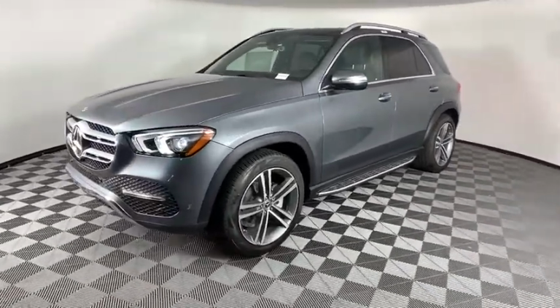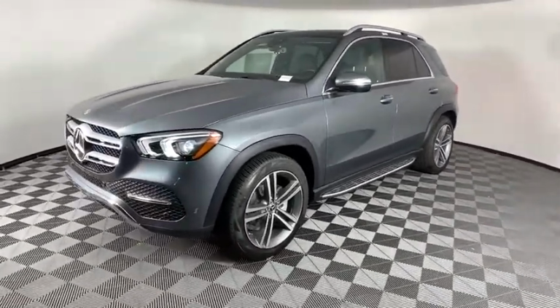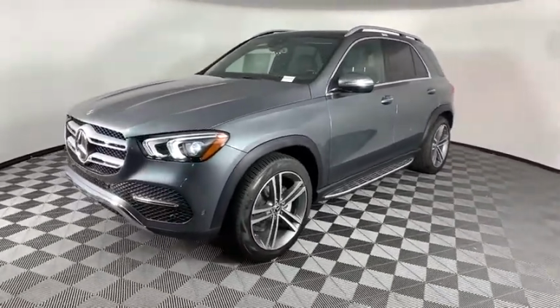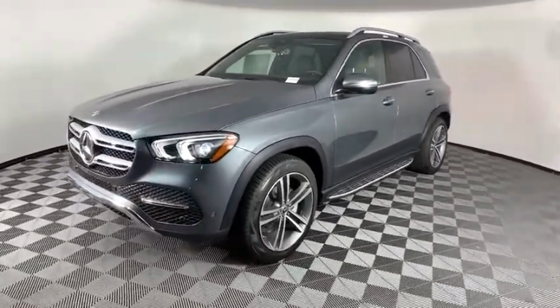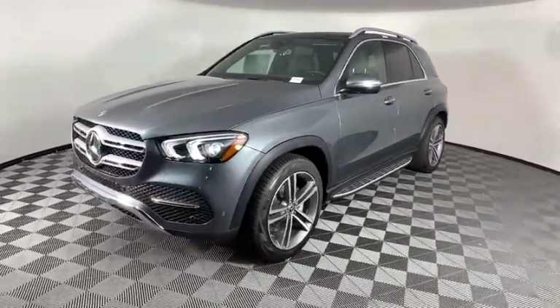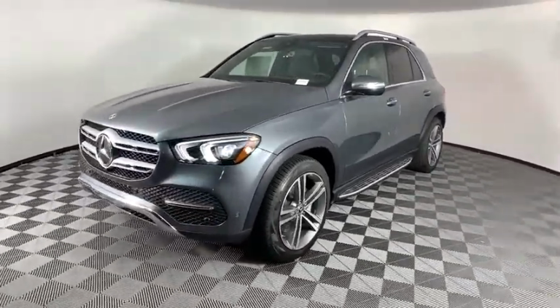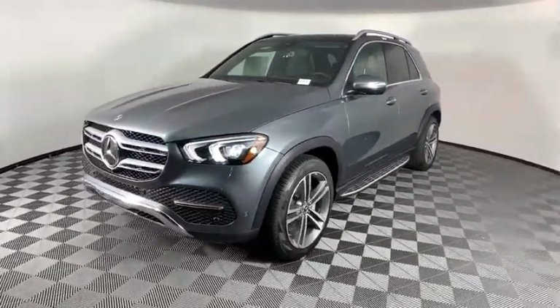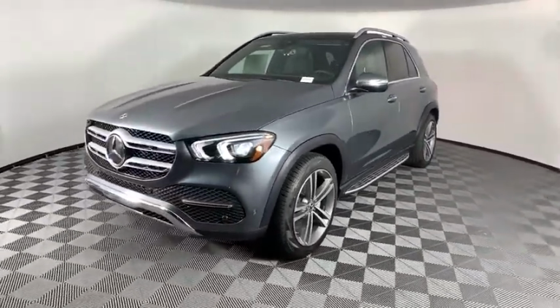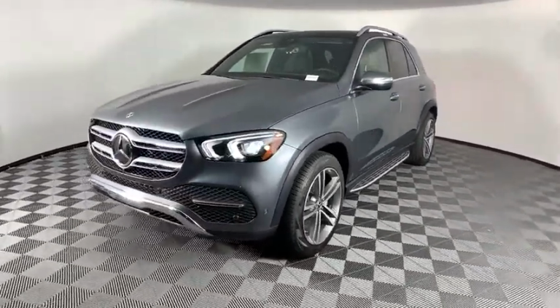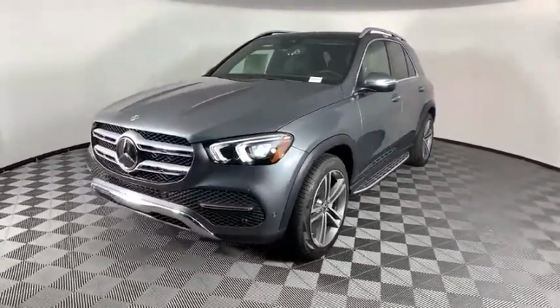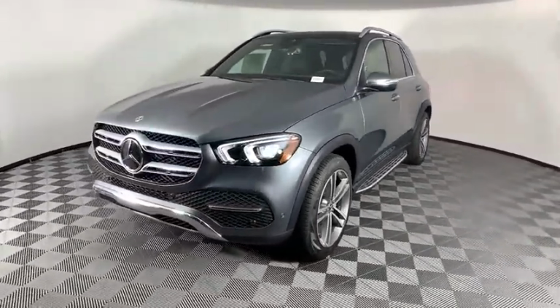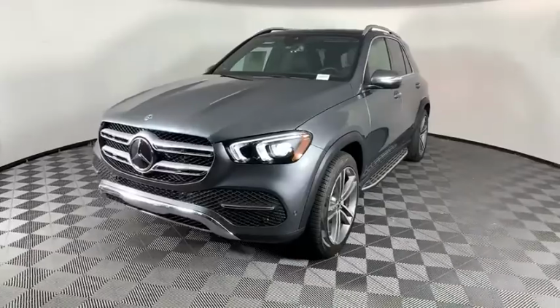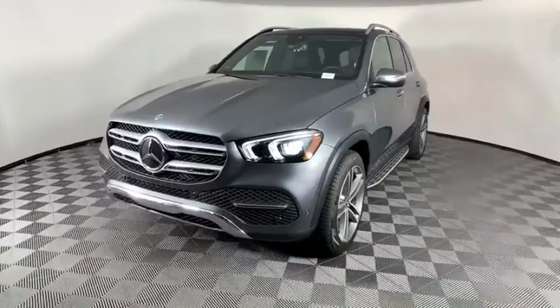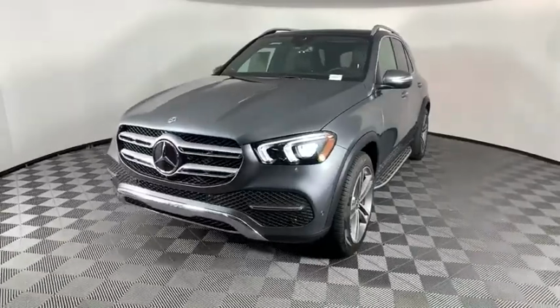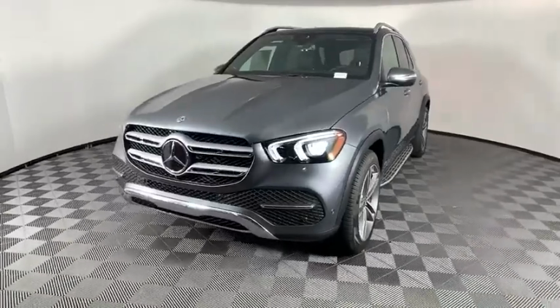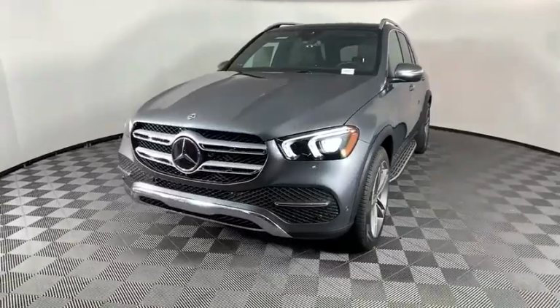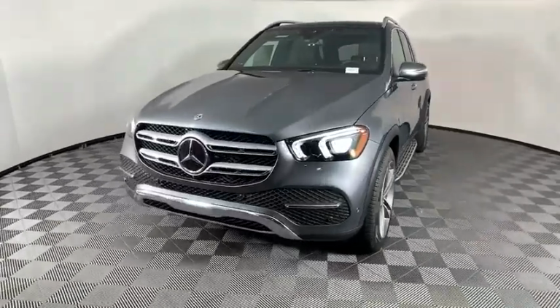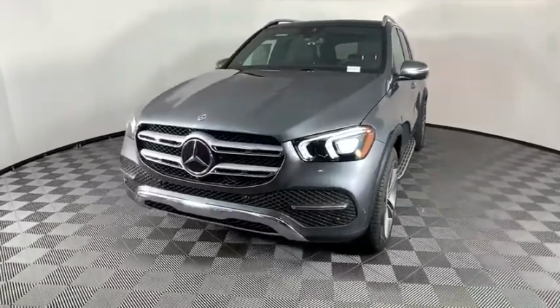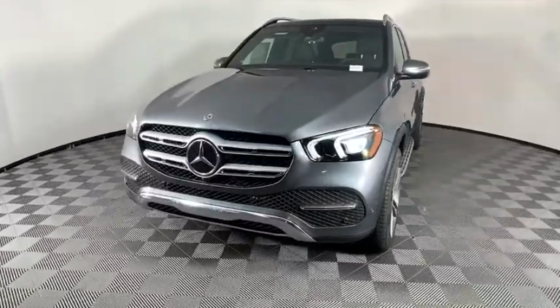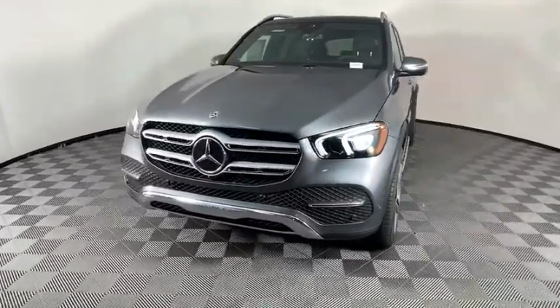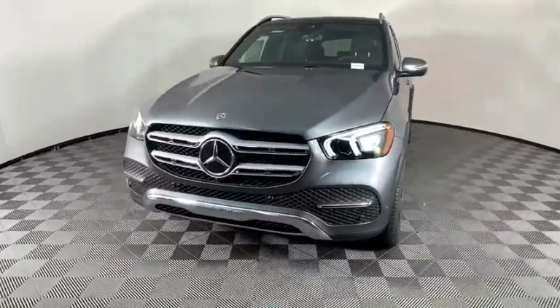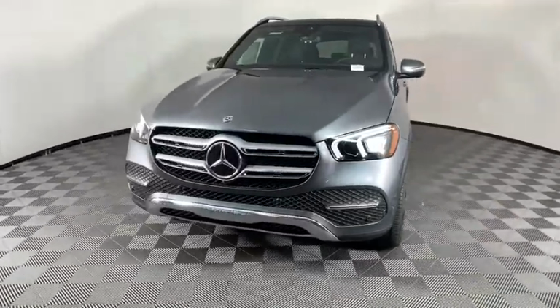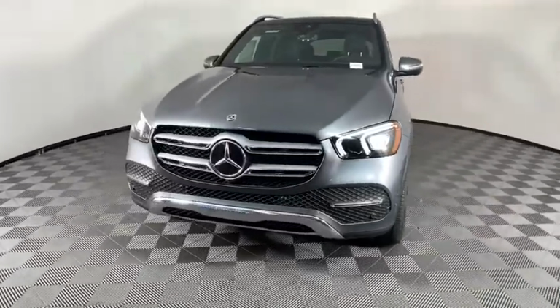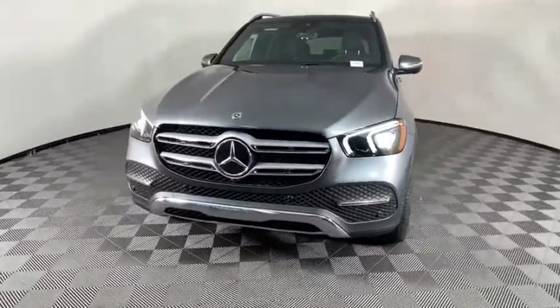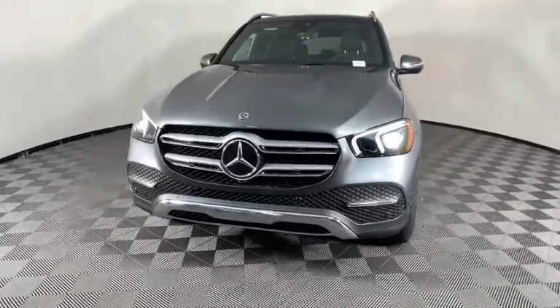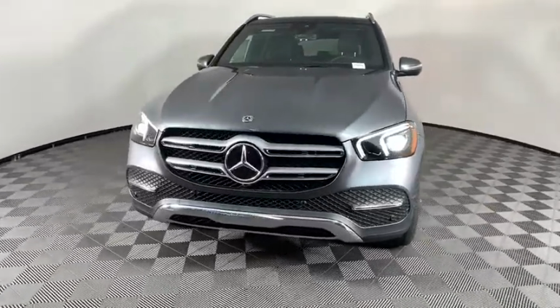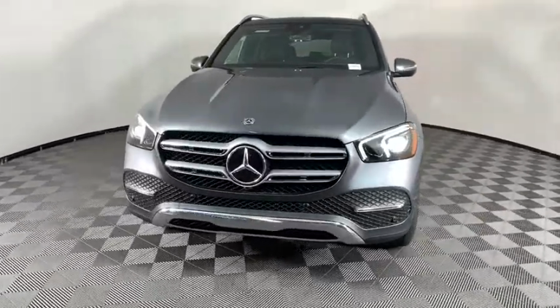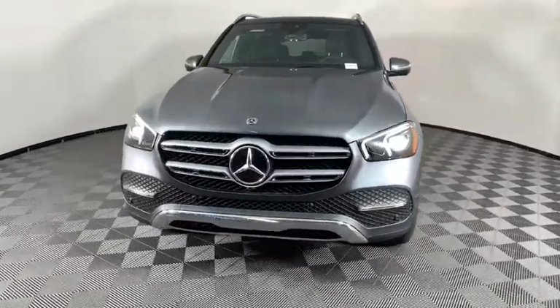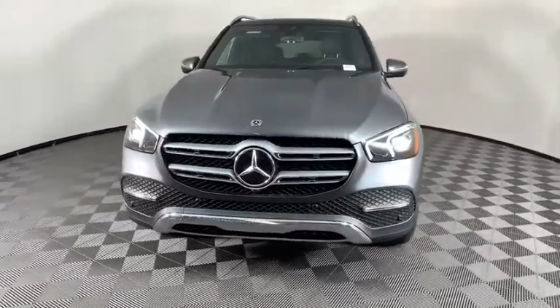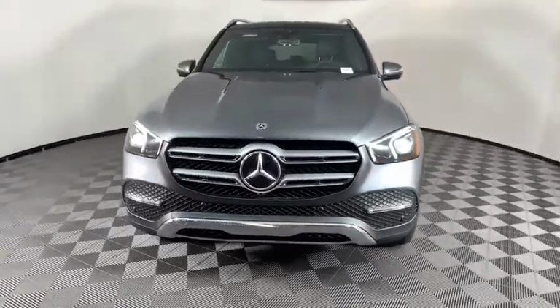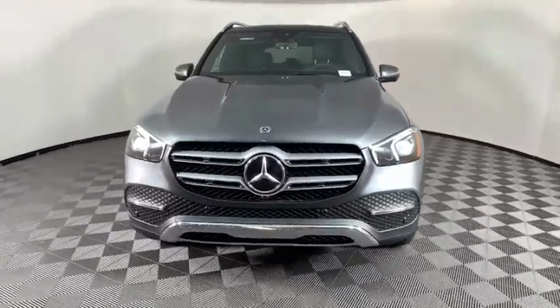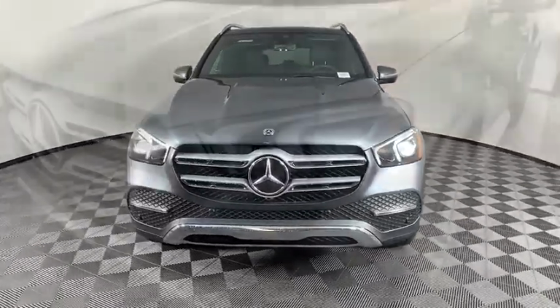Trip computer, heated front seat, security system, power moonroof, panic alarm, brake assist.